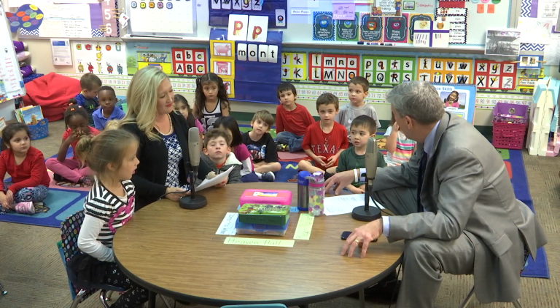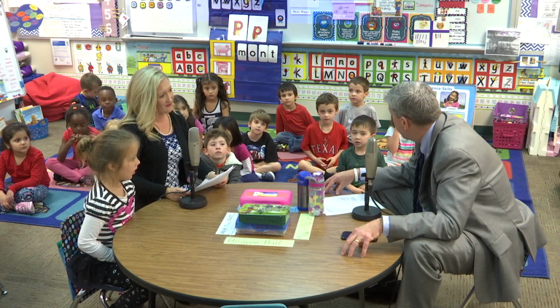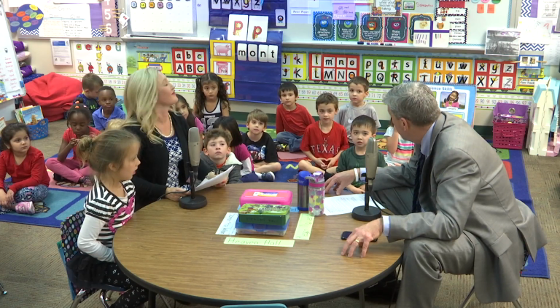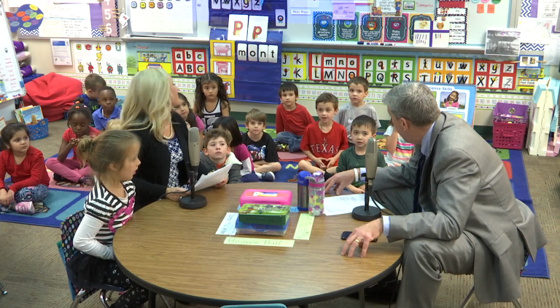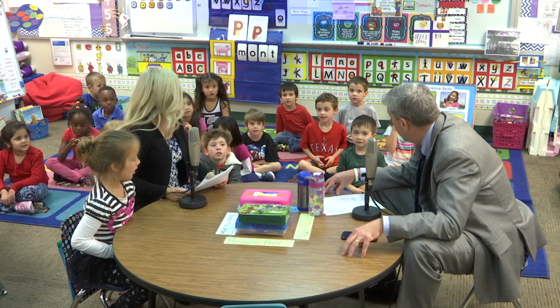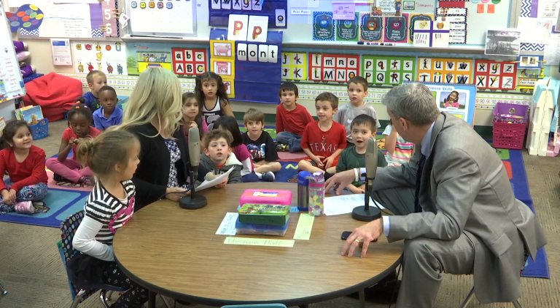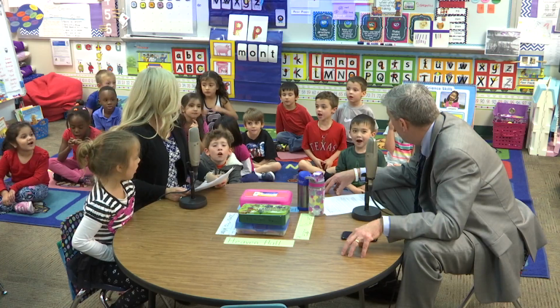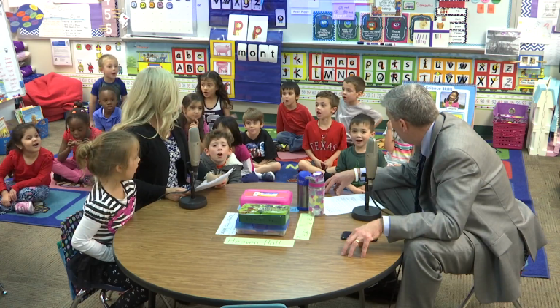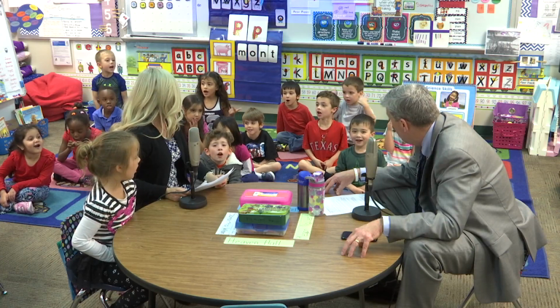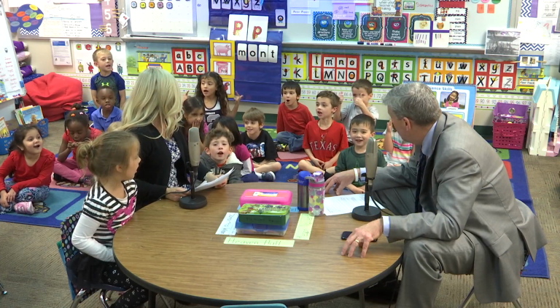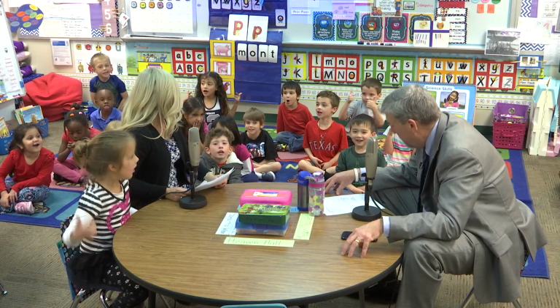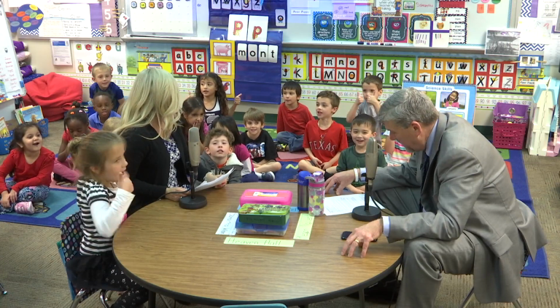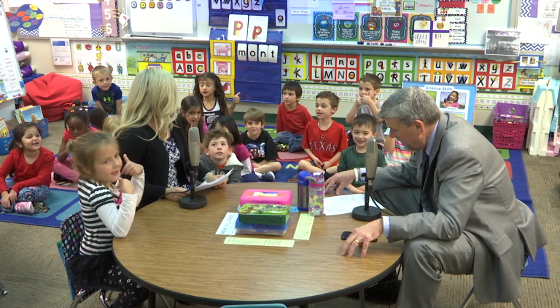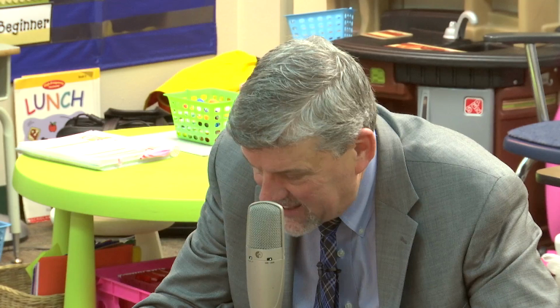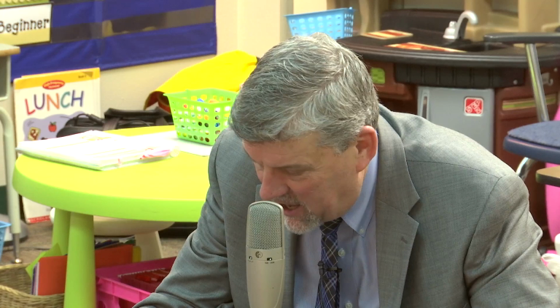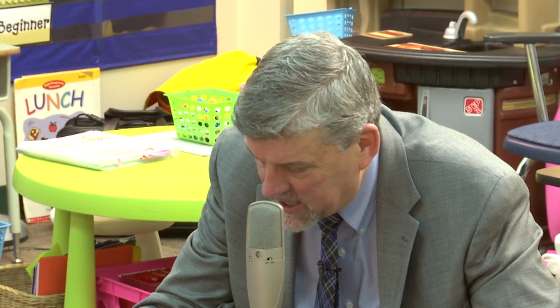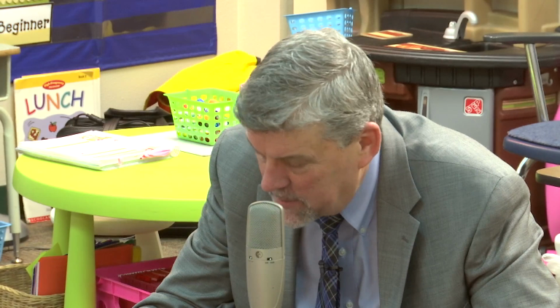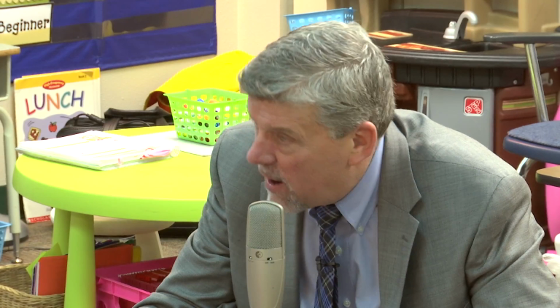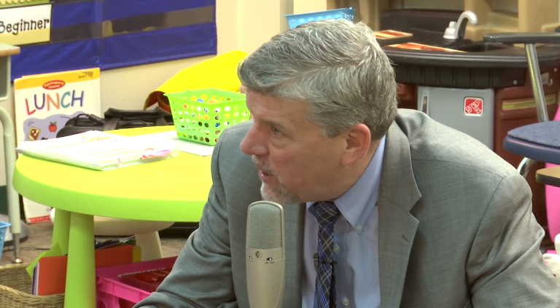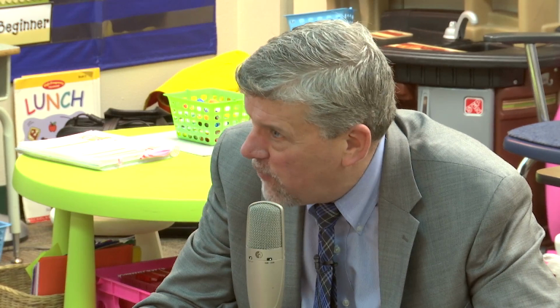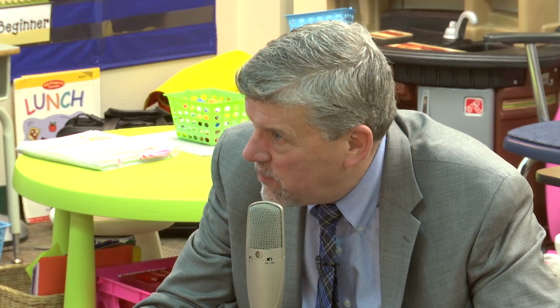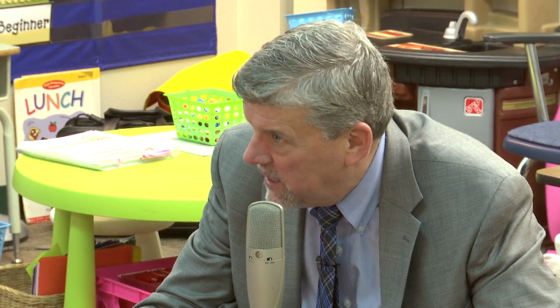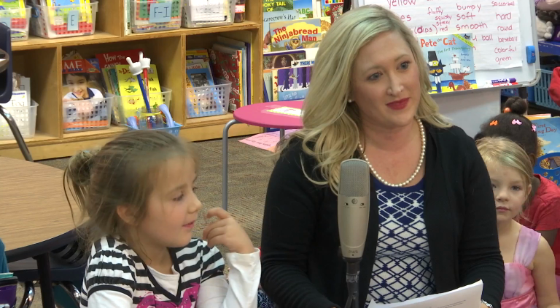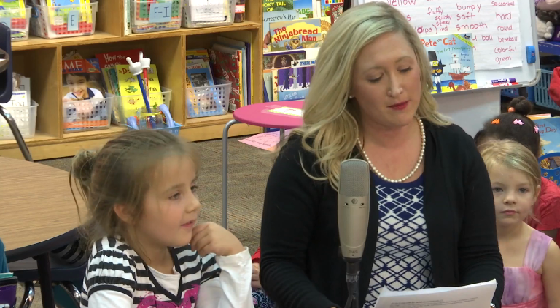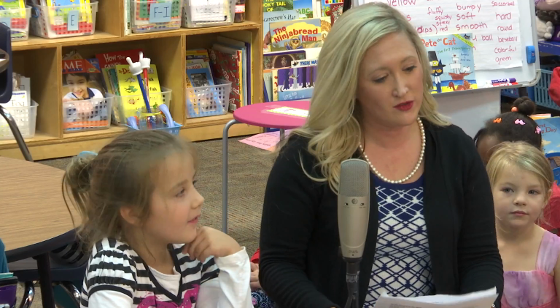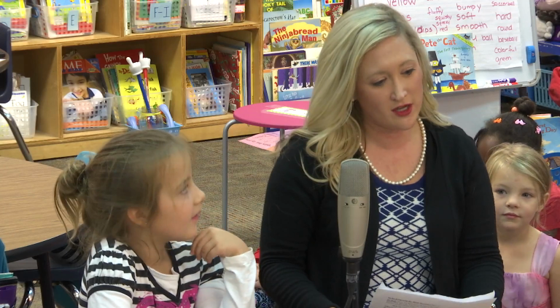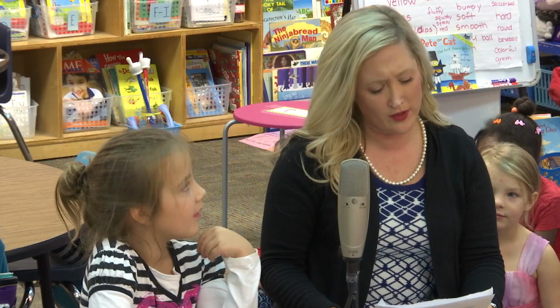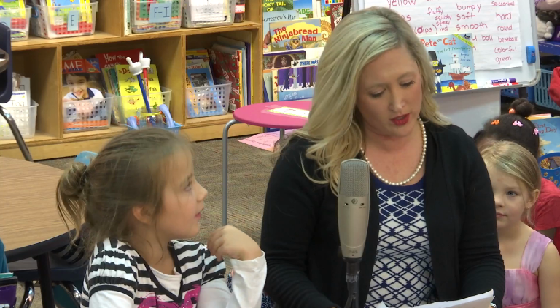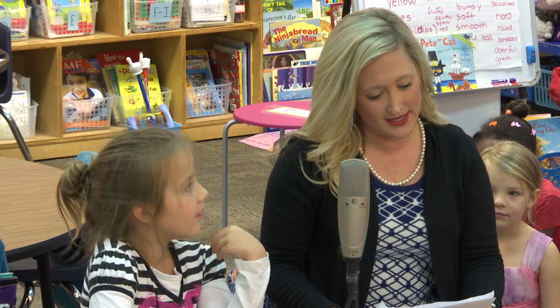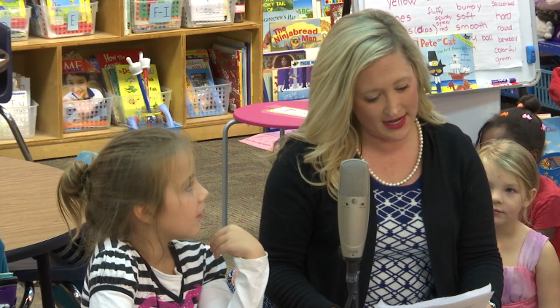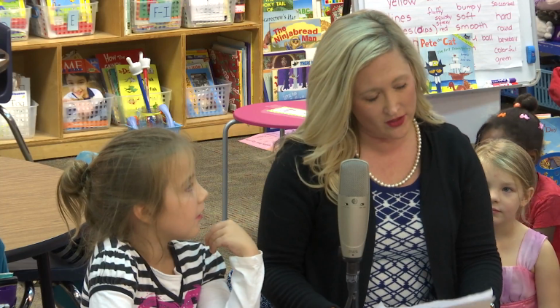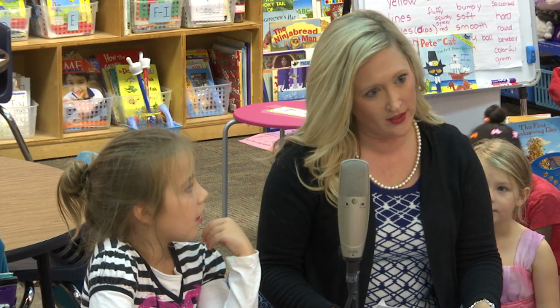How are you guys doing today? That's awesome. Ms. Crabb, thank you for having me today. We're excited to have you here.